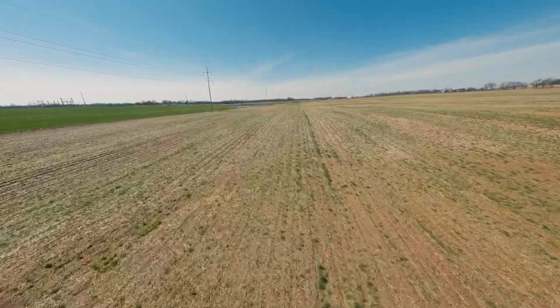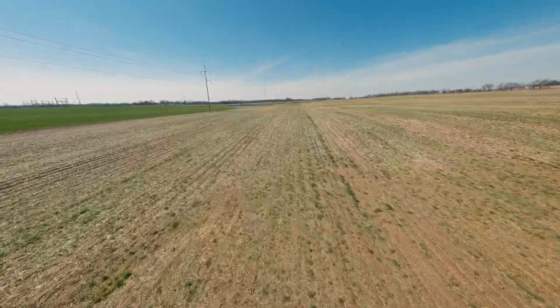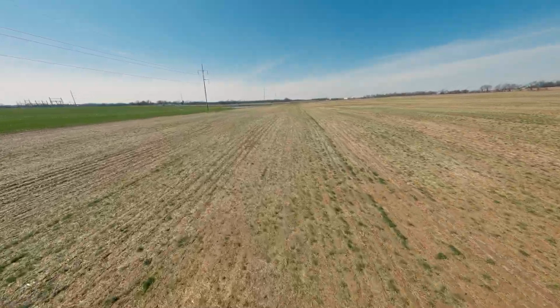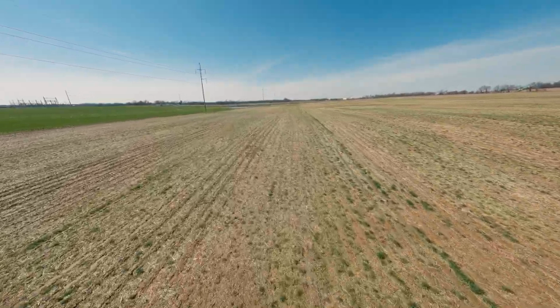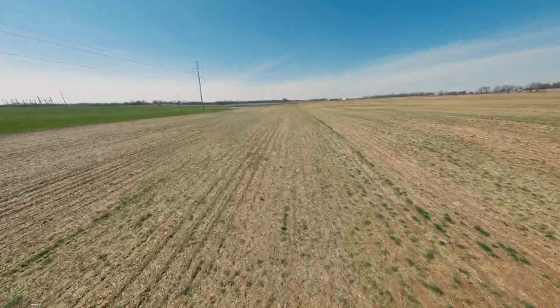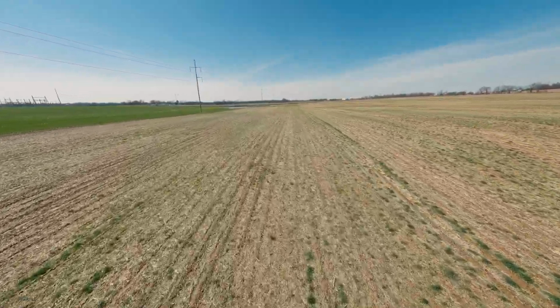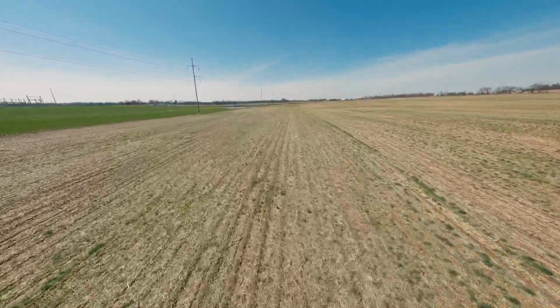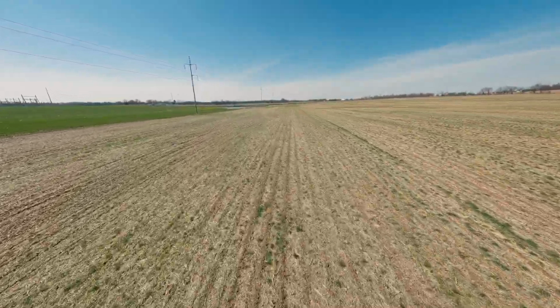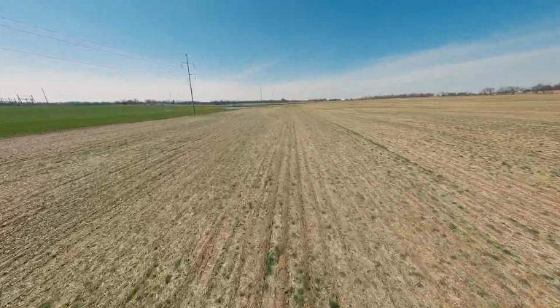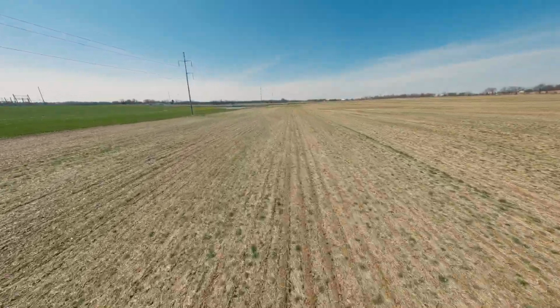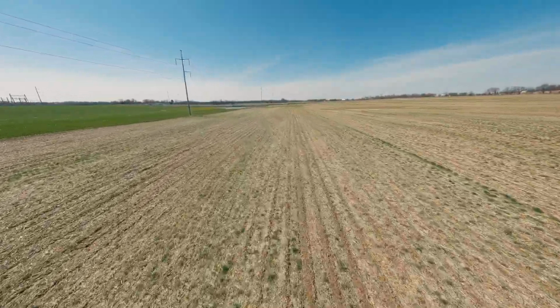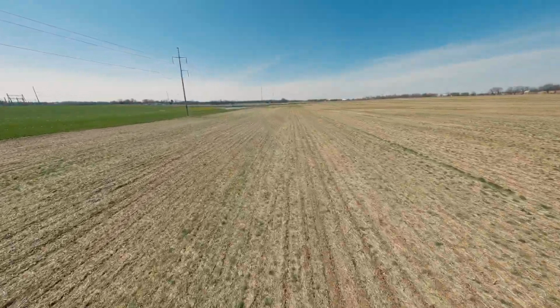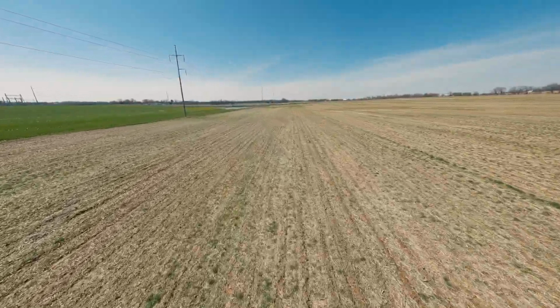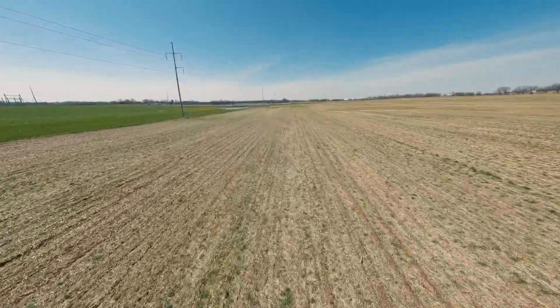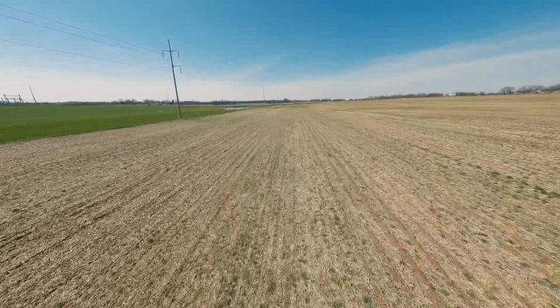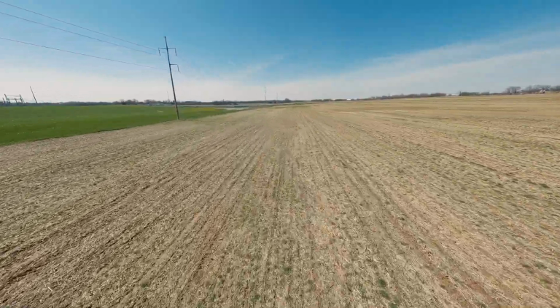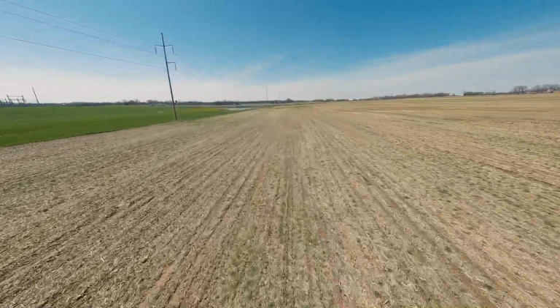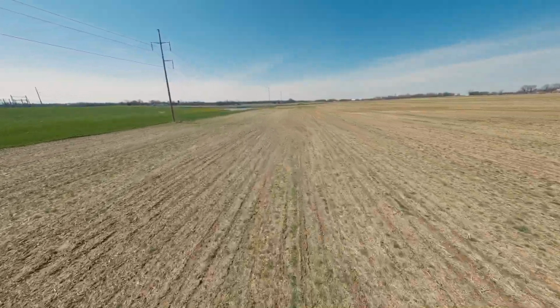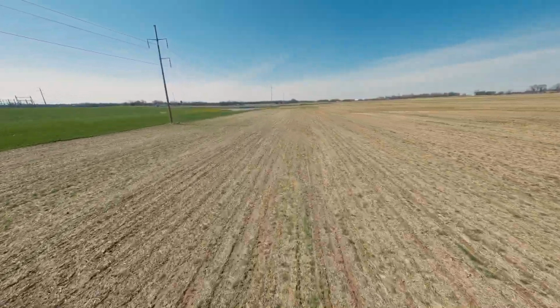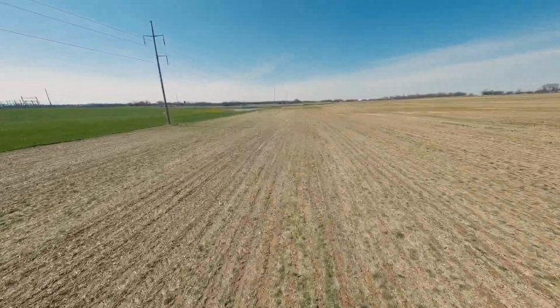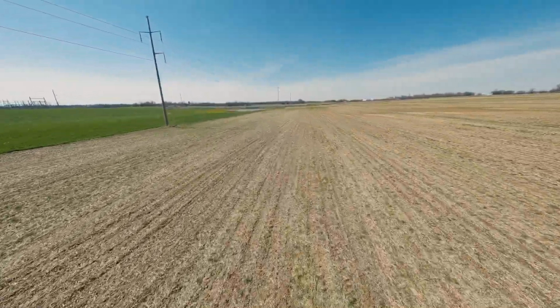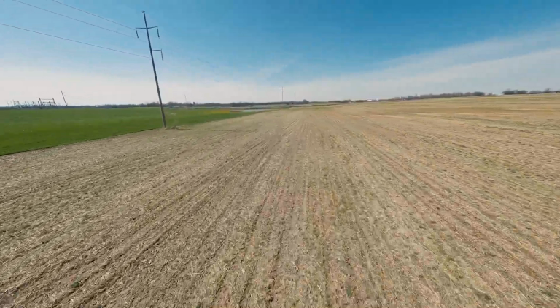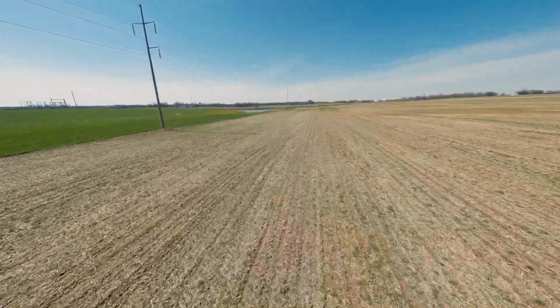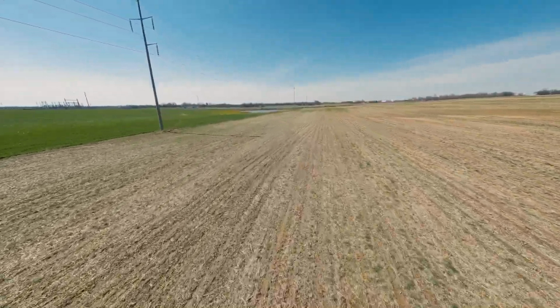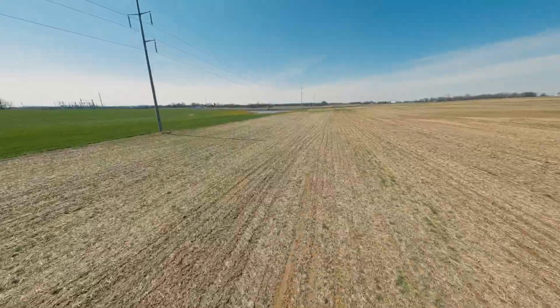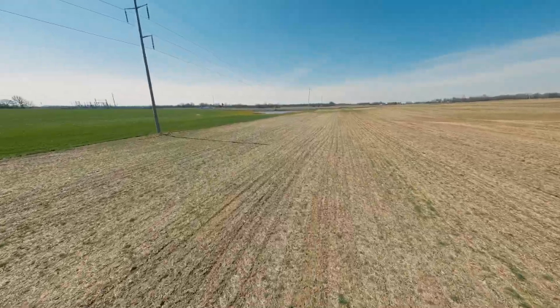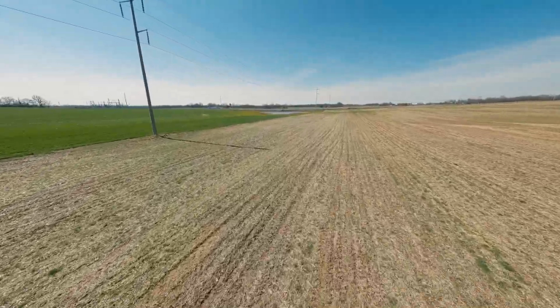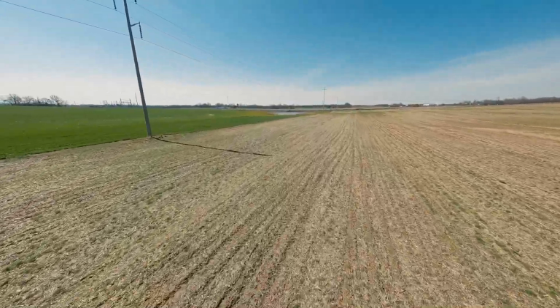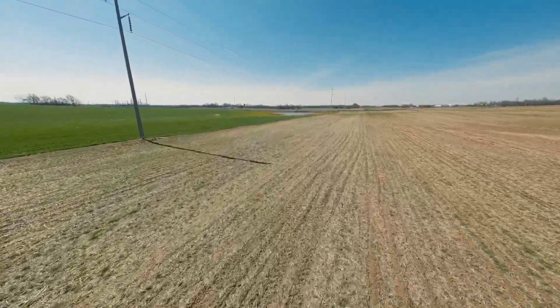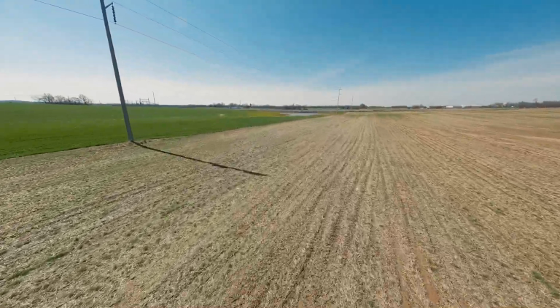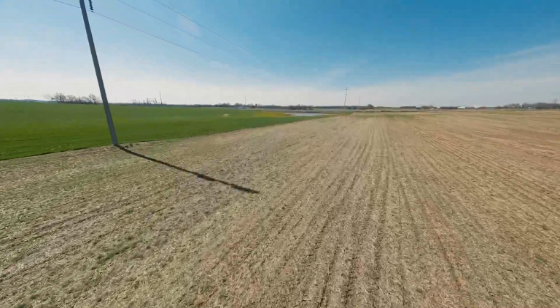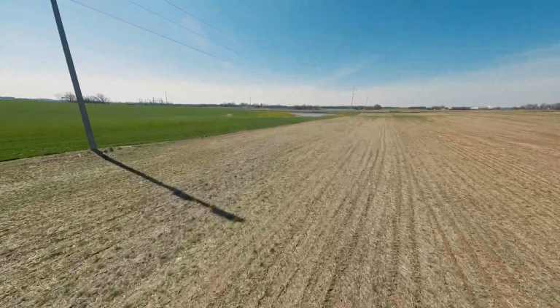This flight is more for a test, but we enjoy the scenery while we're at it.